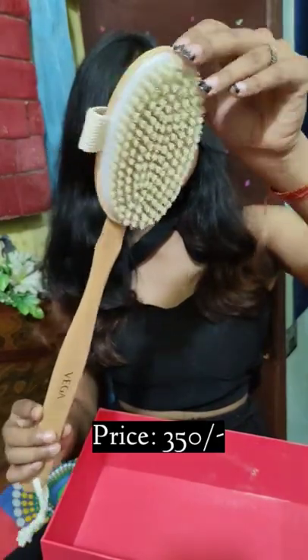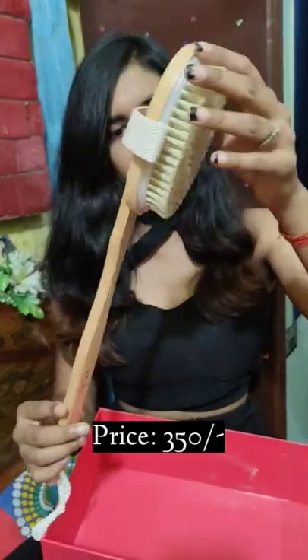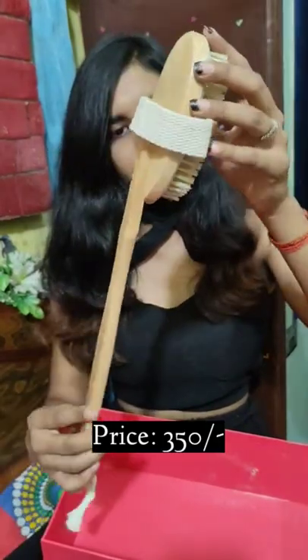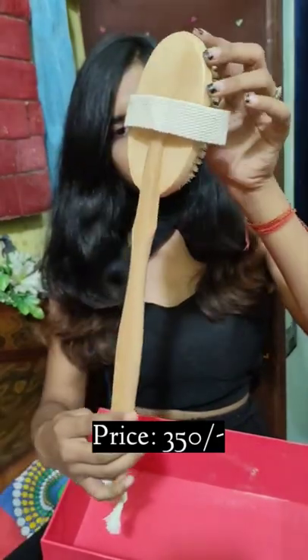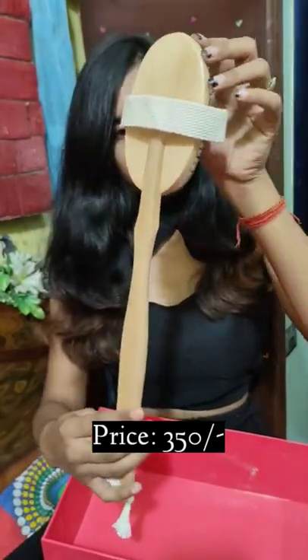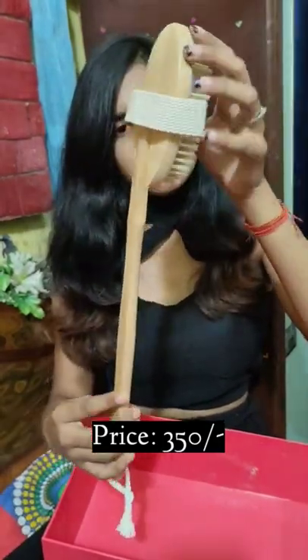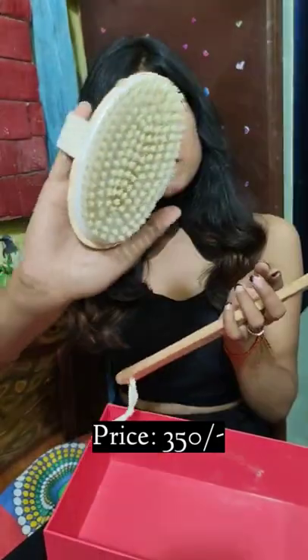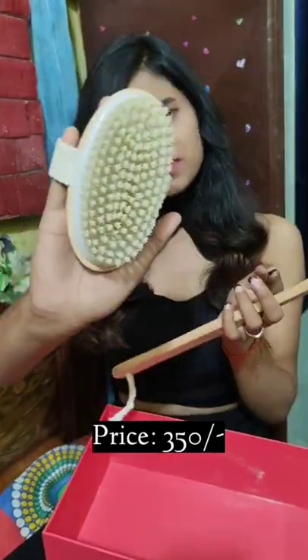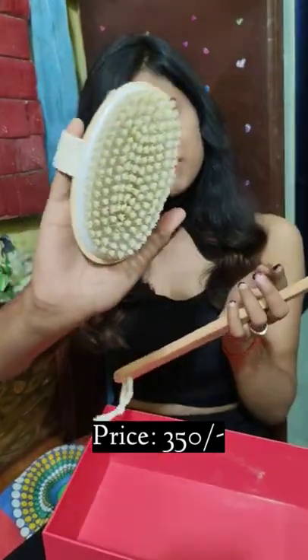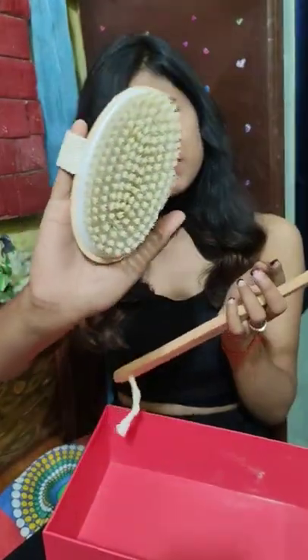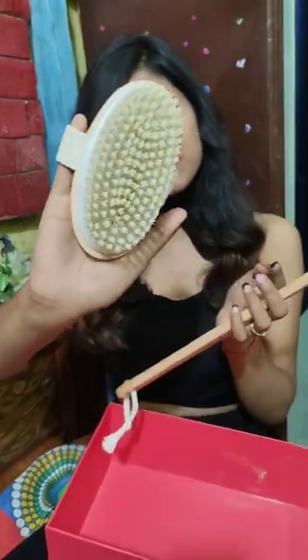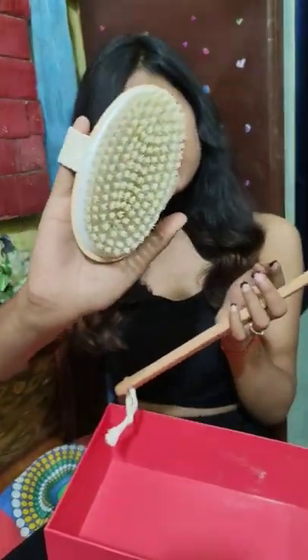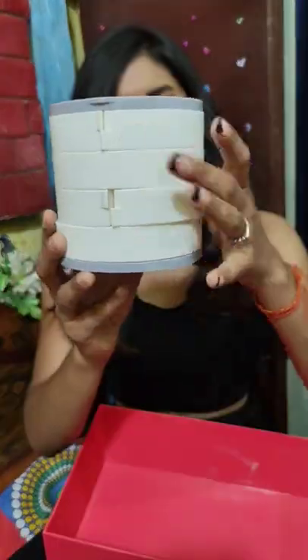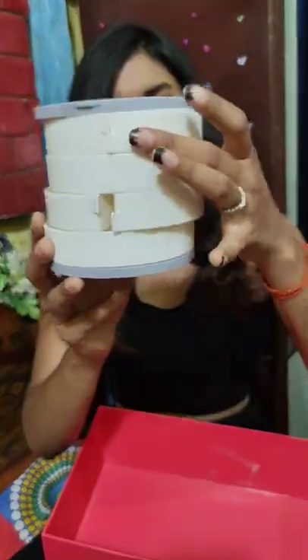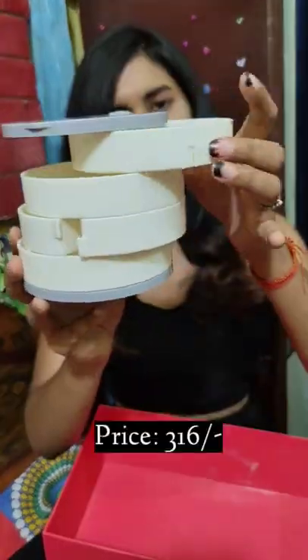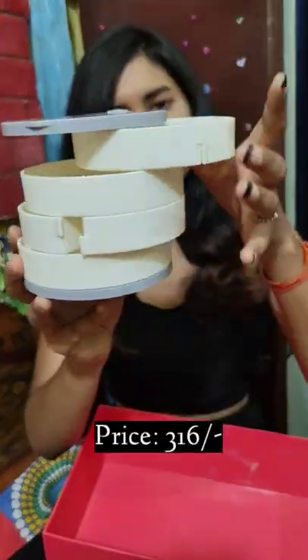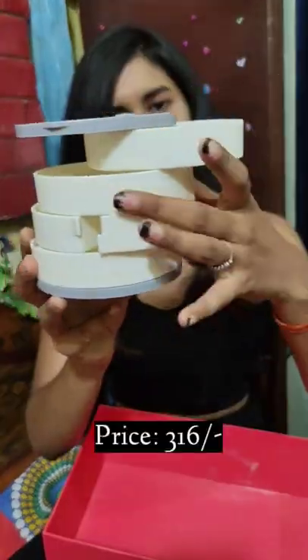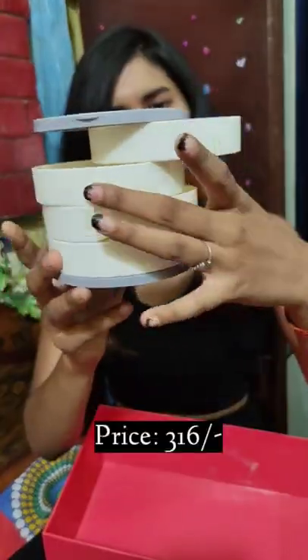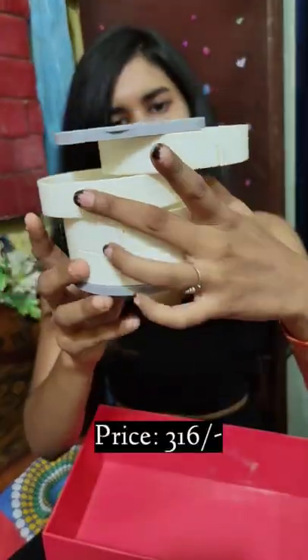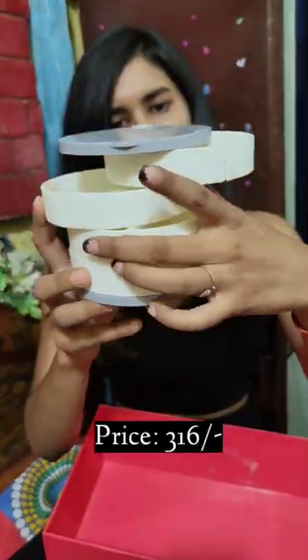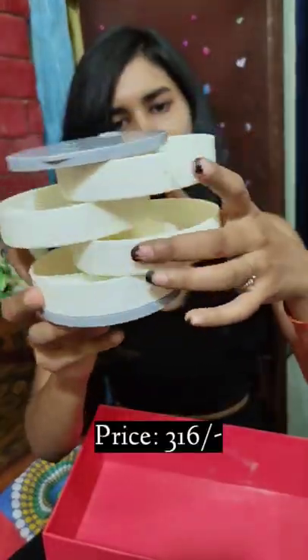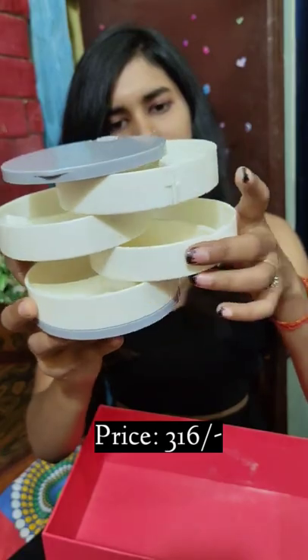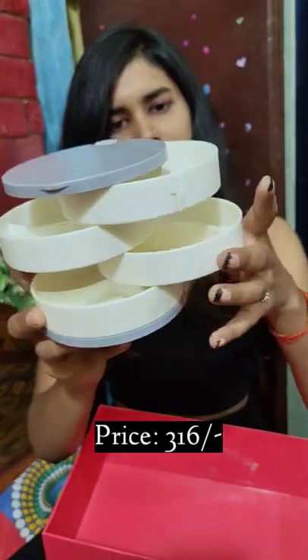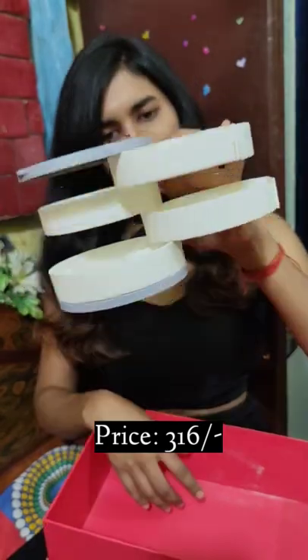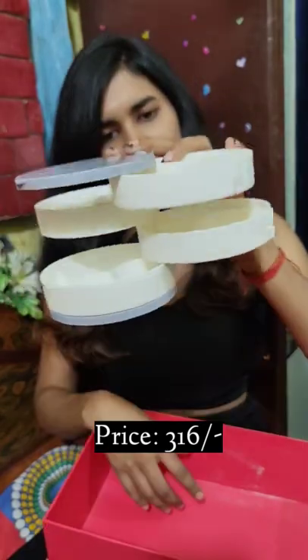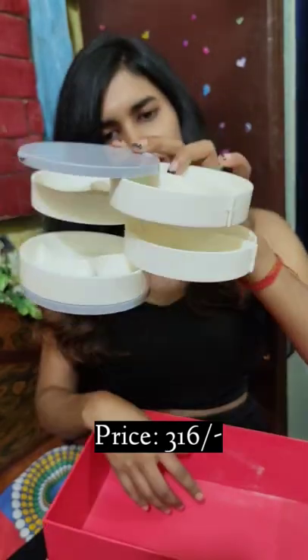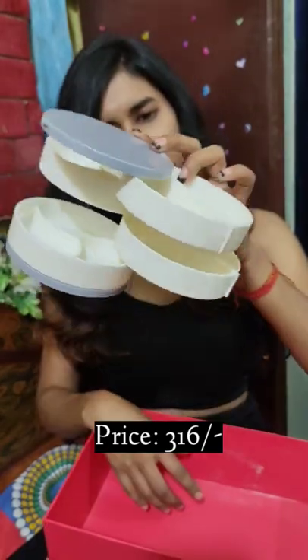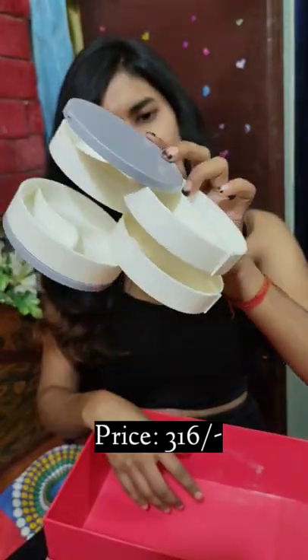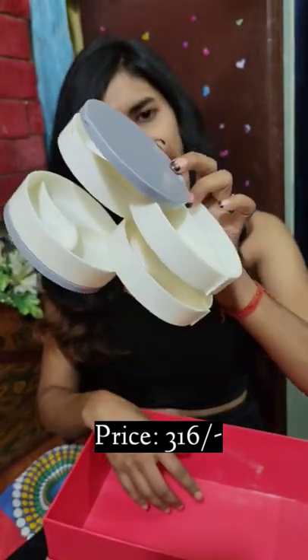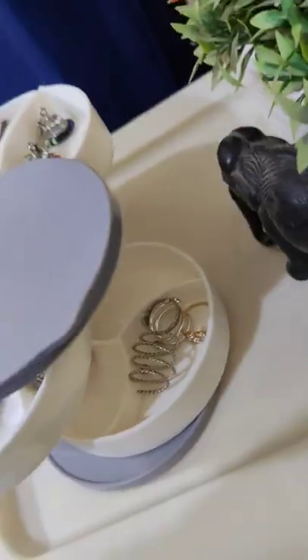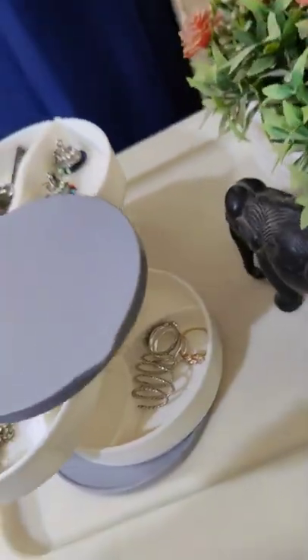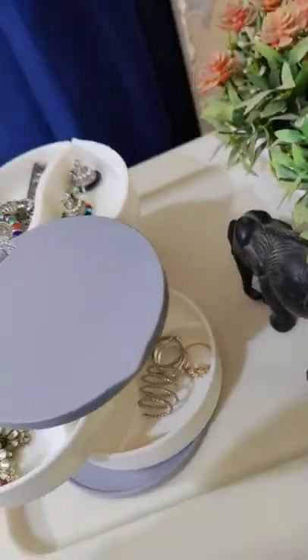And after that, I bought a VEGA brush and a jewelry organizer so I can organize my jewelry with it.